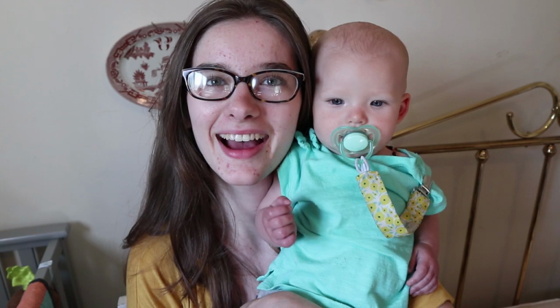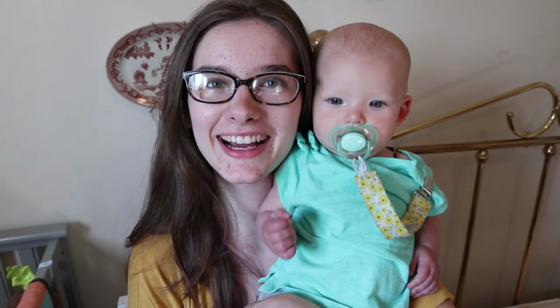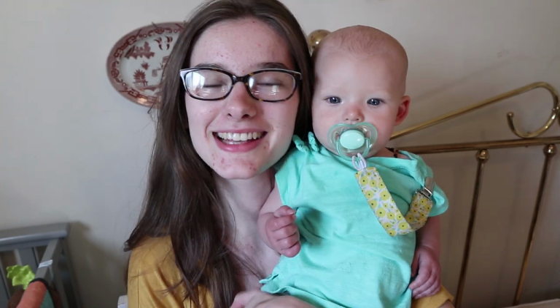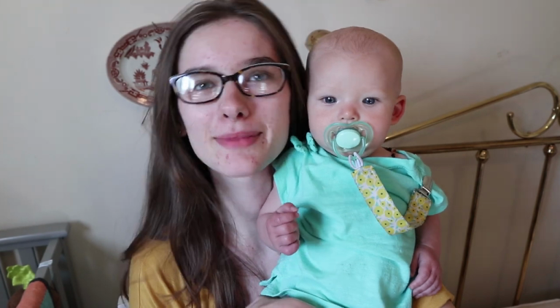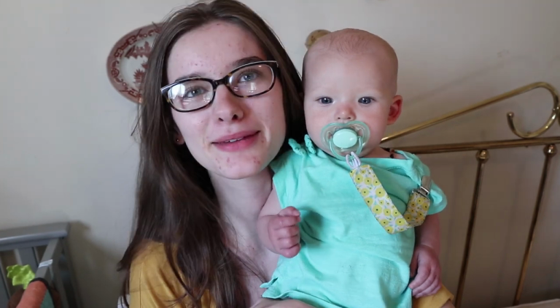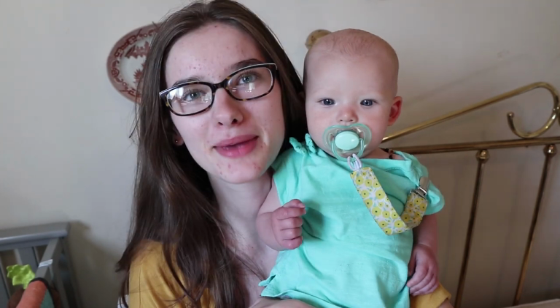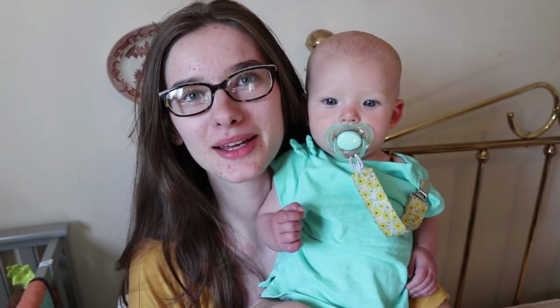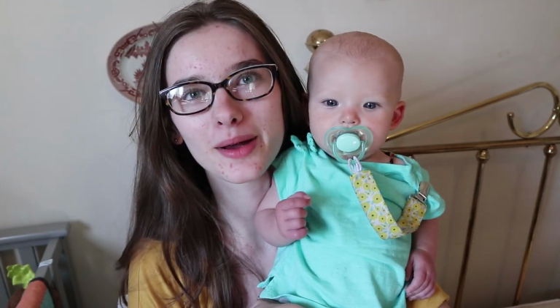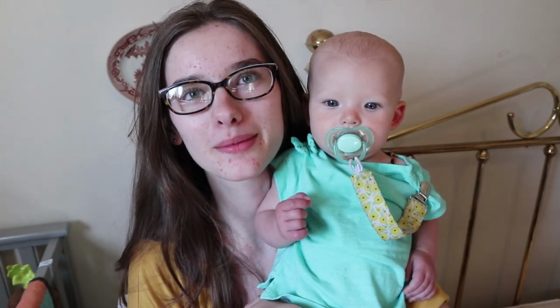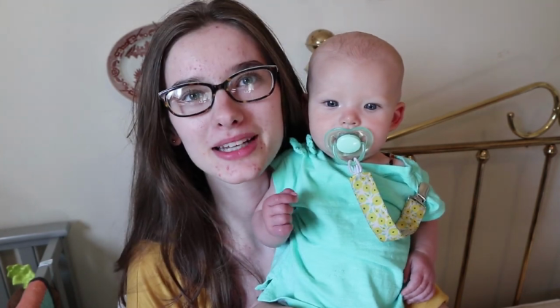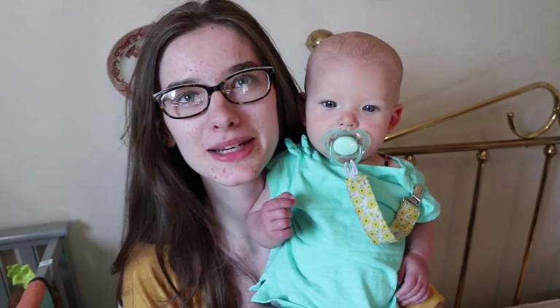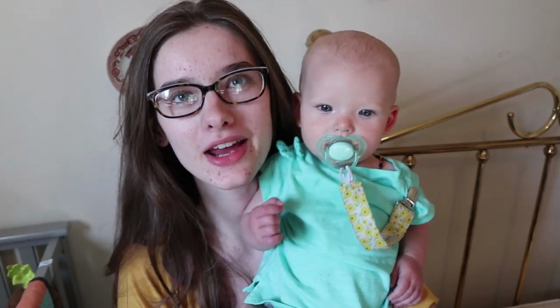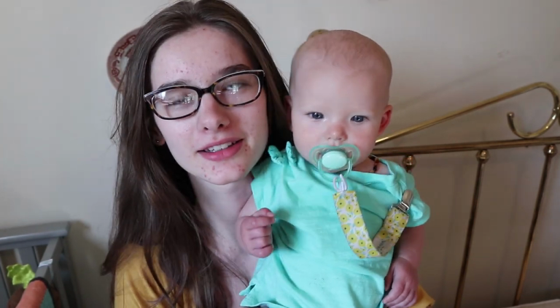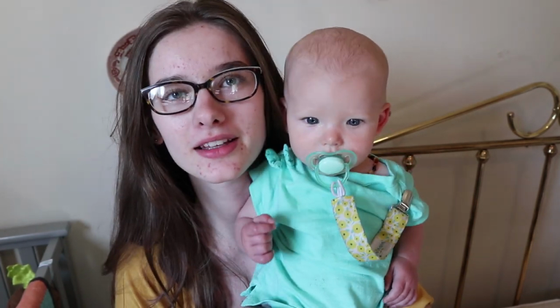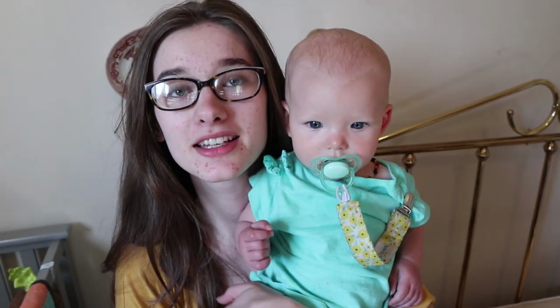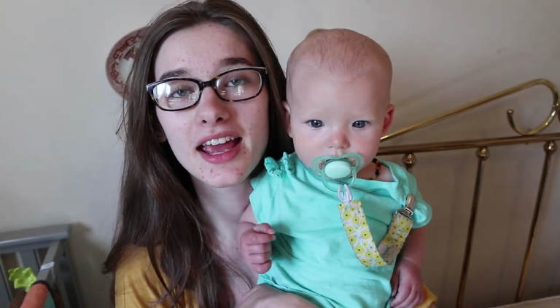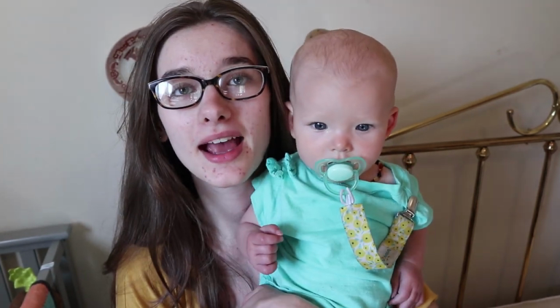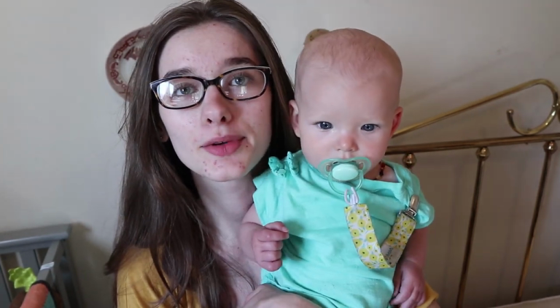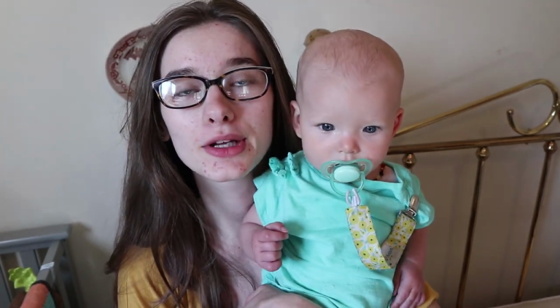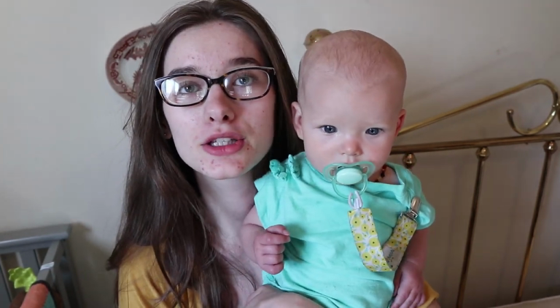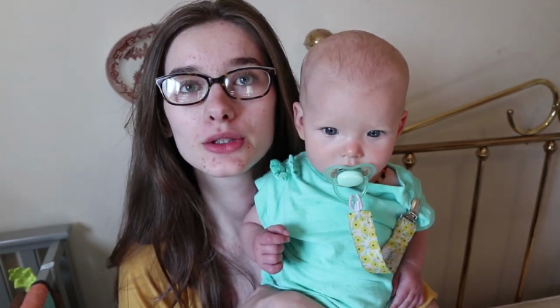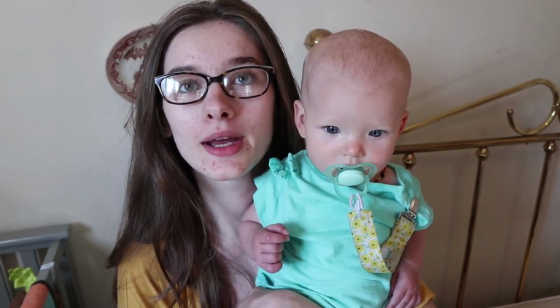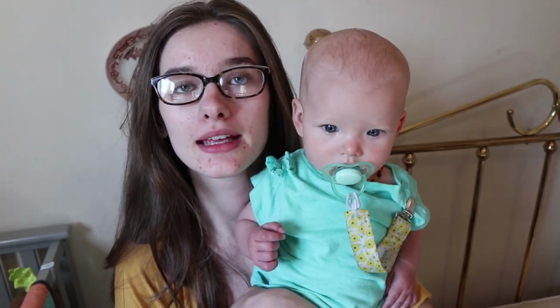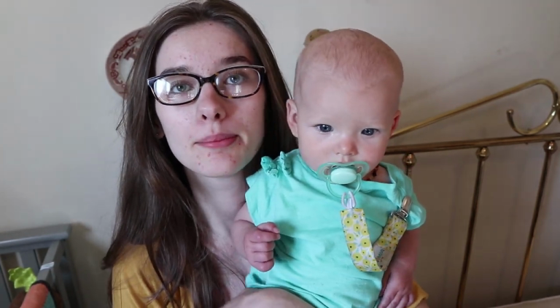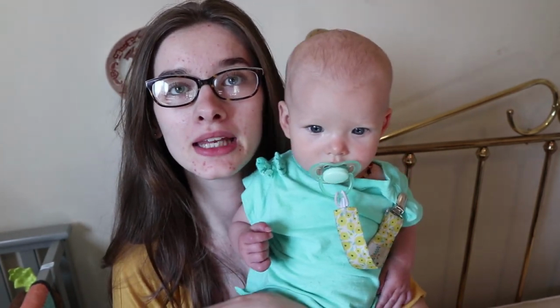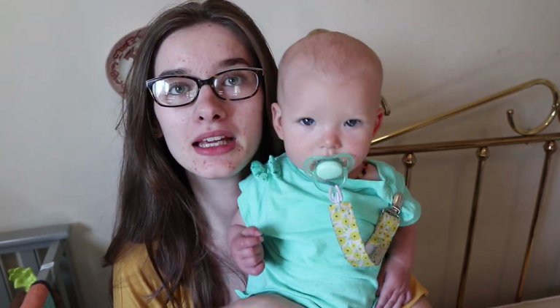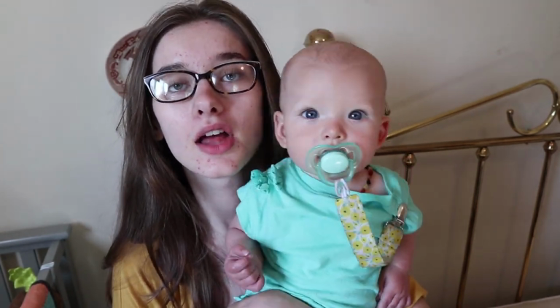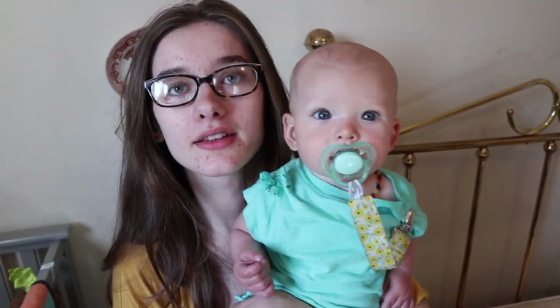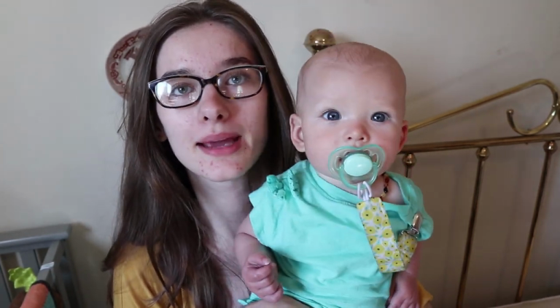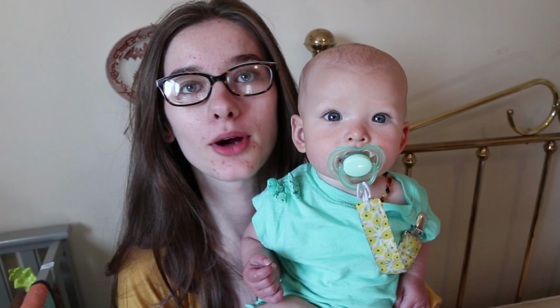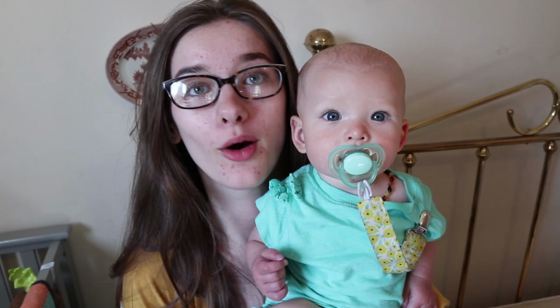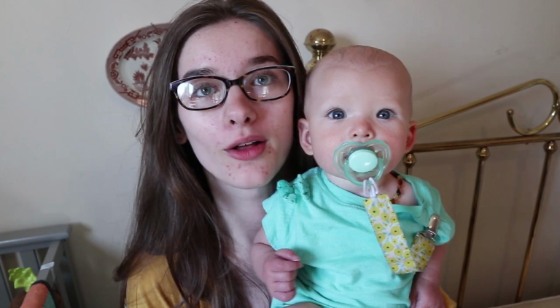Hi guys, my name is Megan. Welcome back to my channel. Today I'm going to do a mini cloth diaper haul.